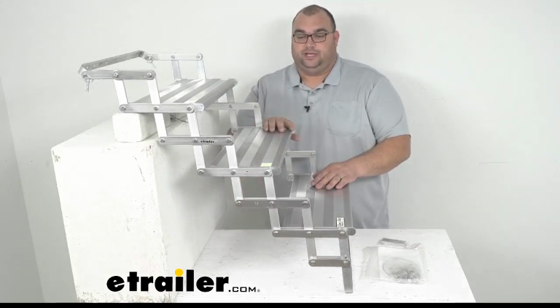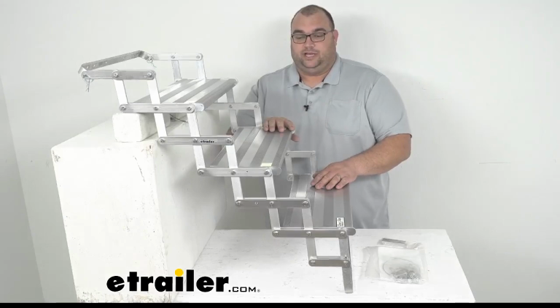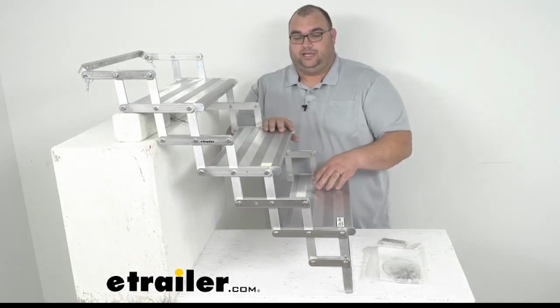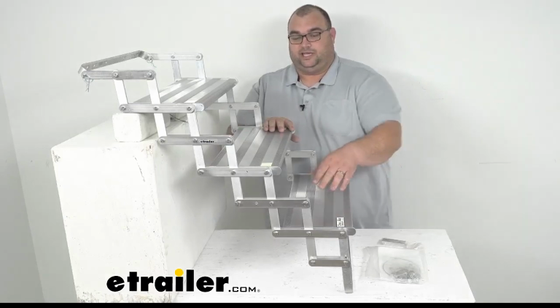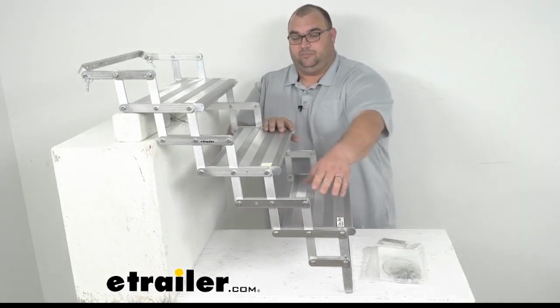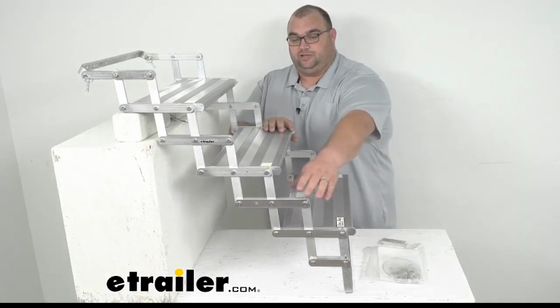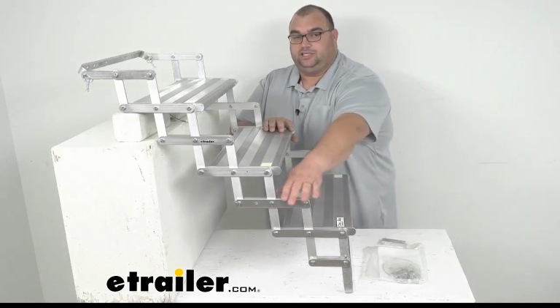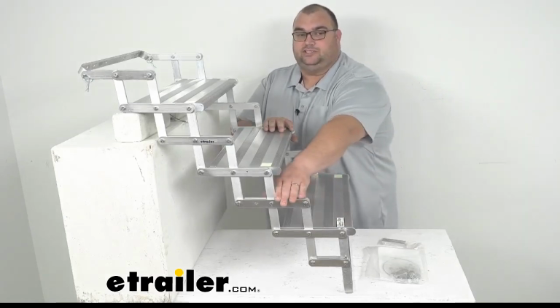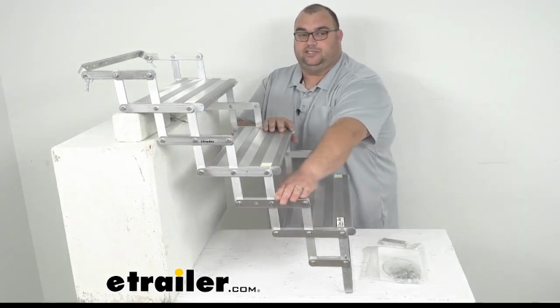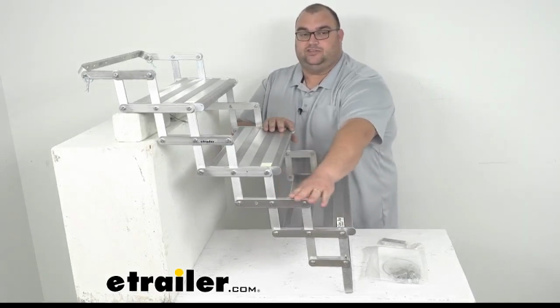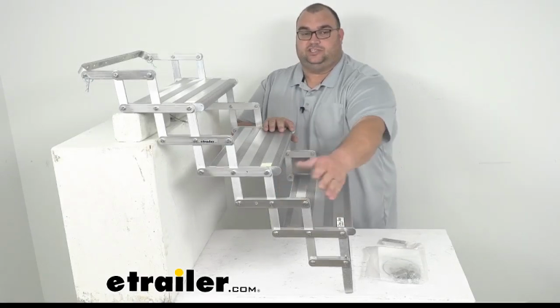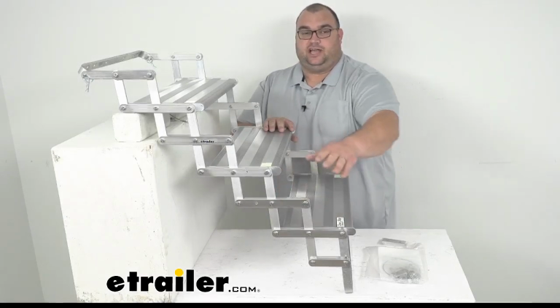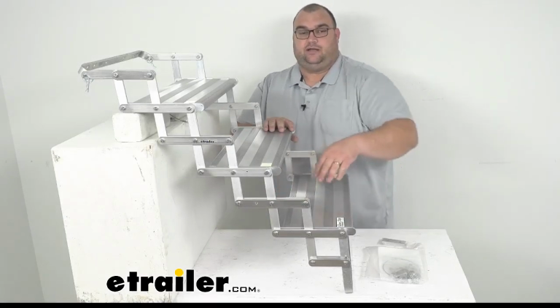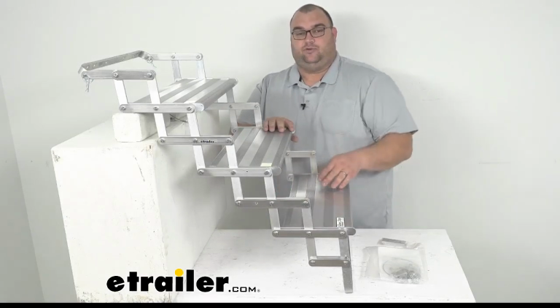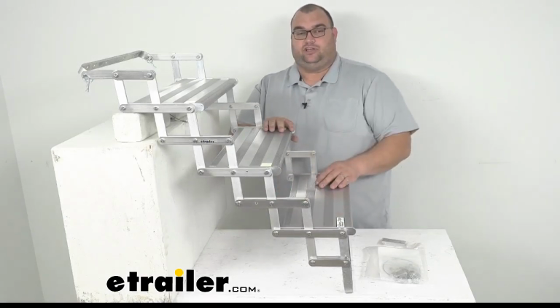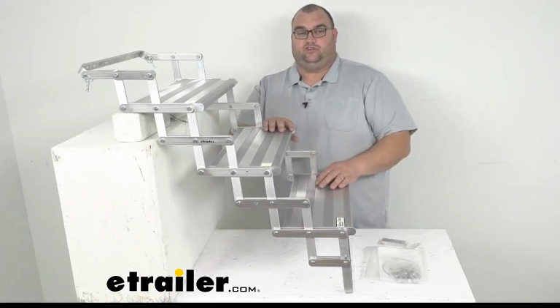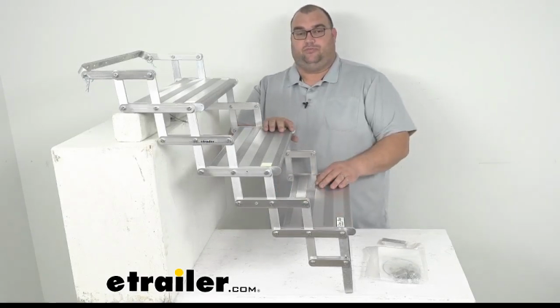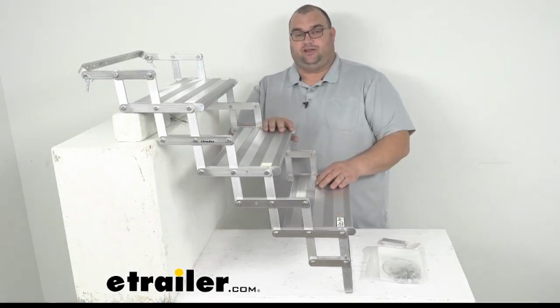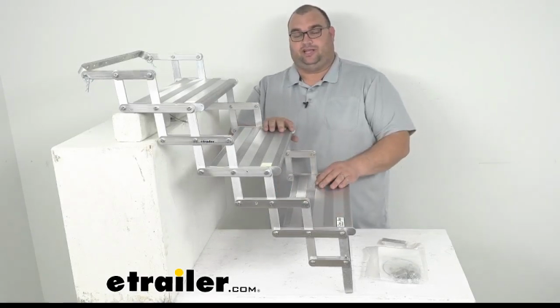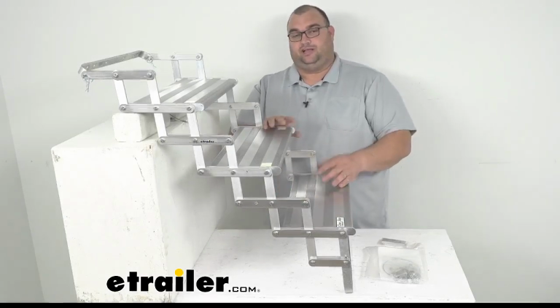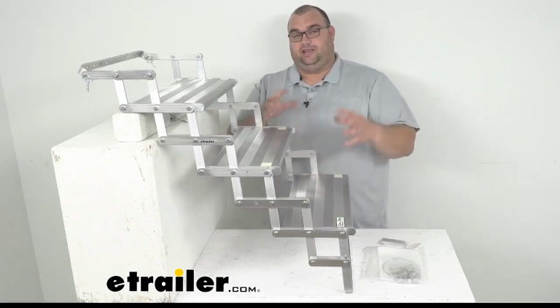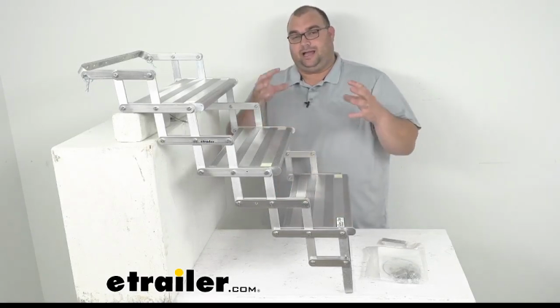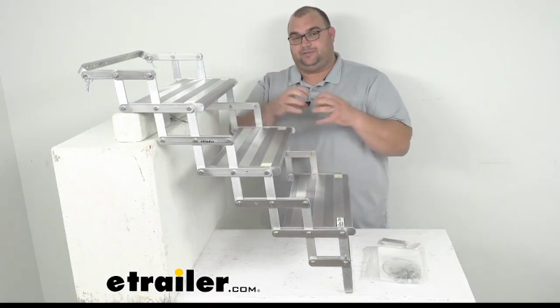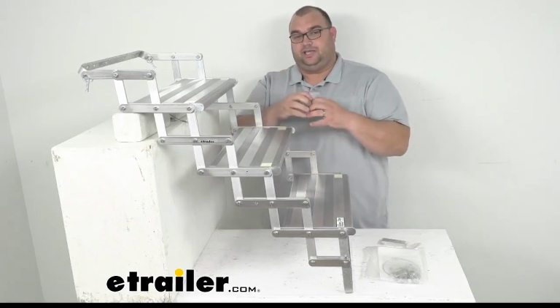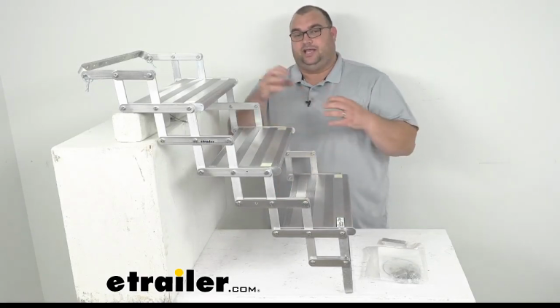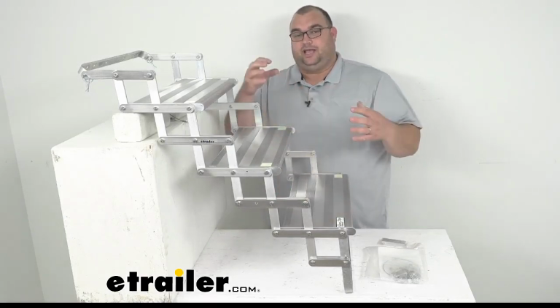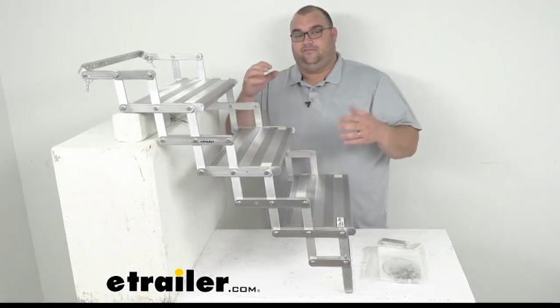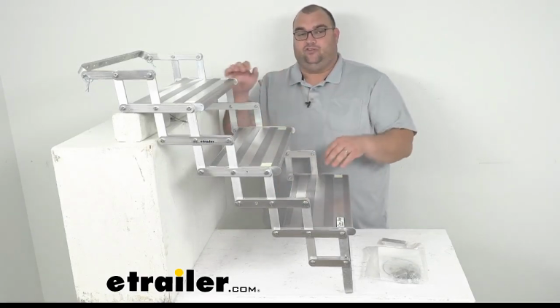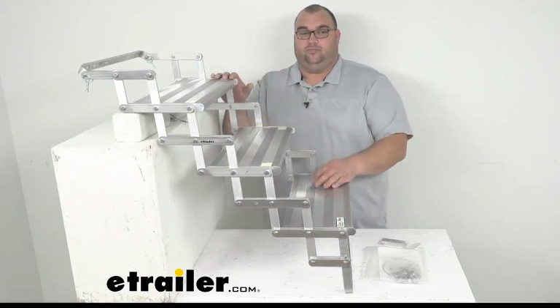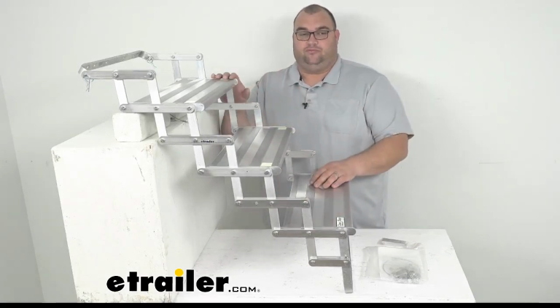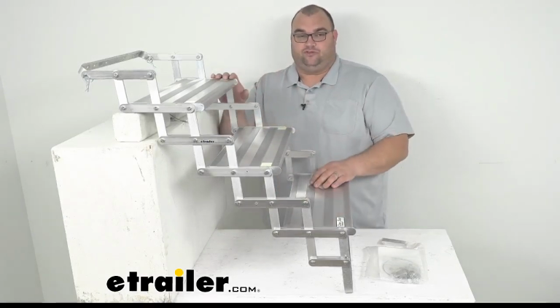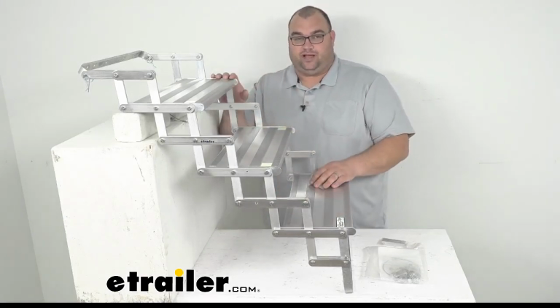It's got a built-in scissor design, which lets you manually collapse and fold them up for travel.